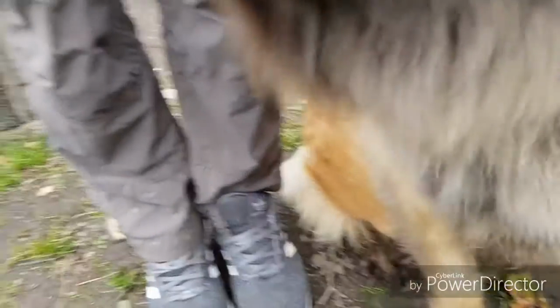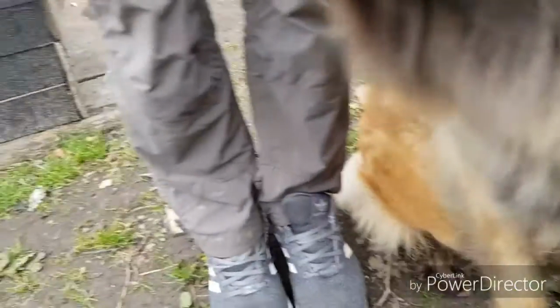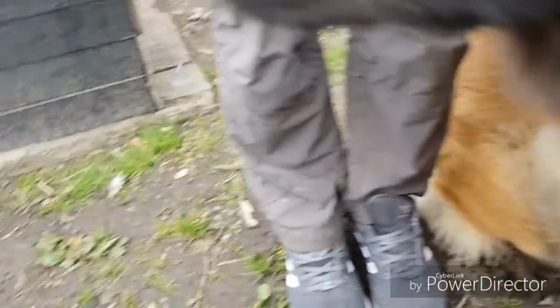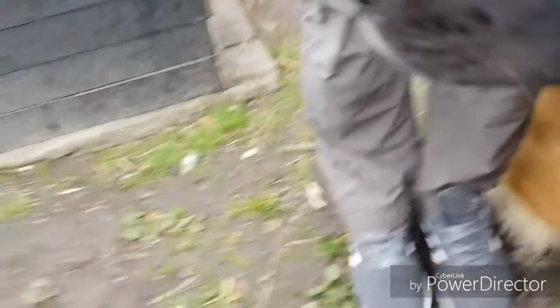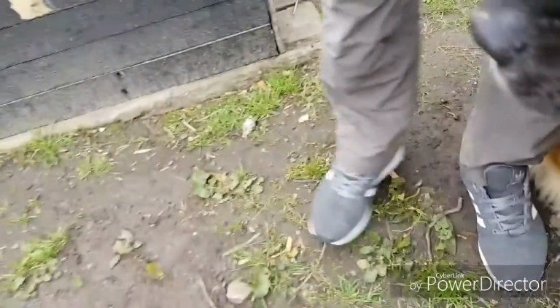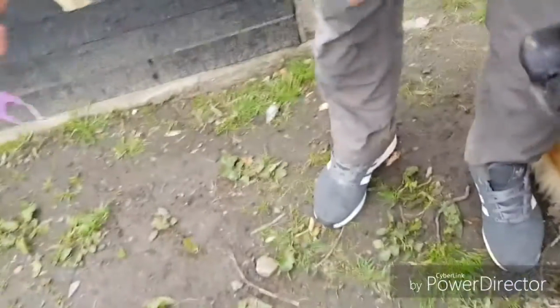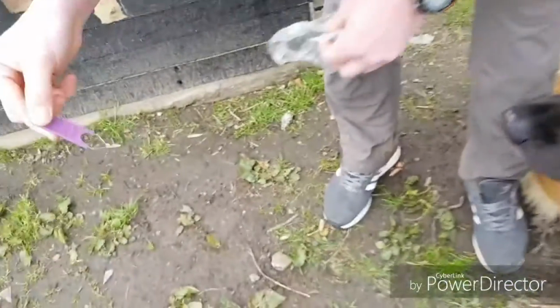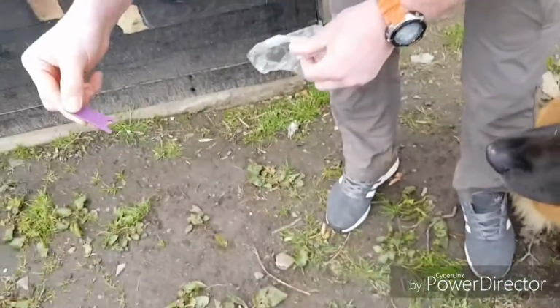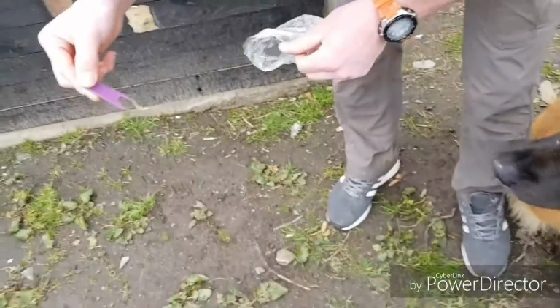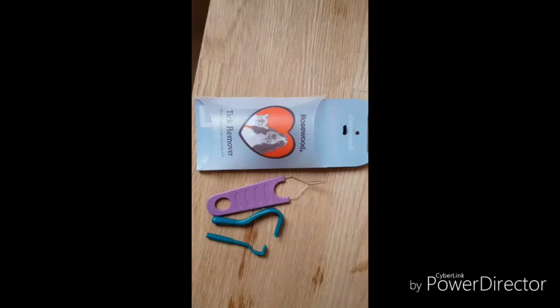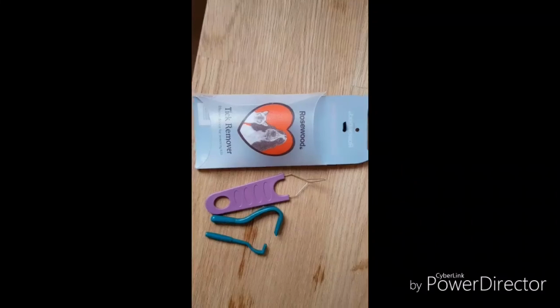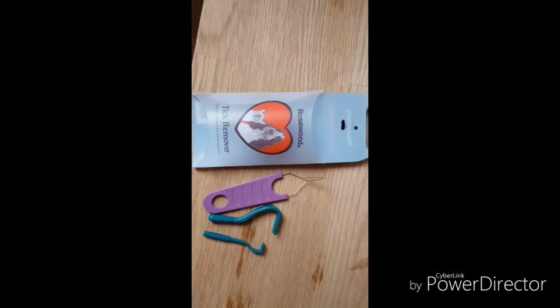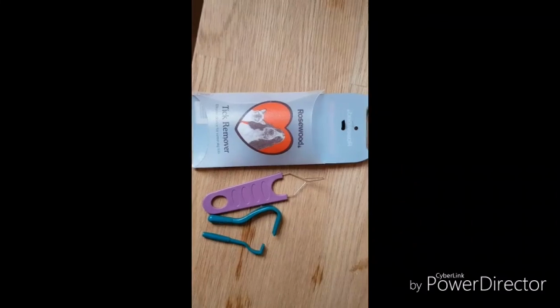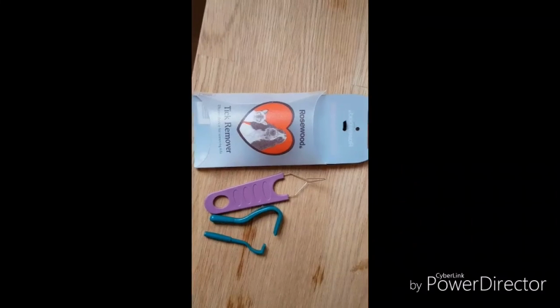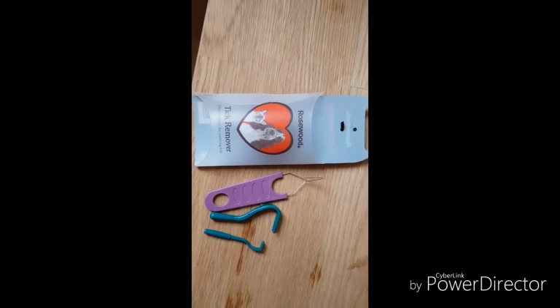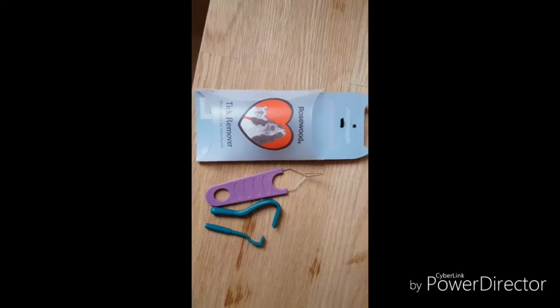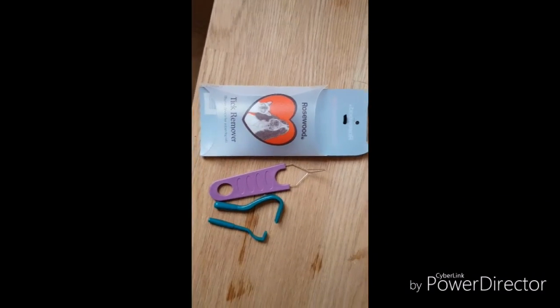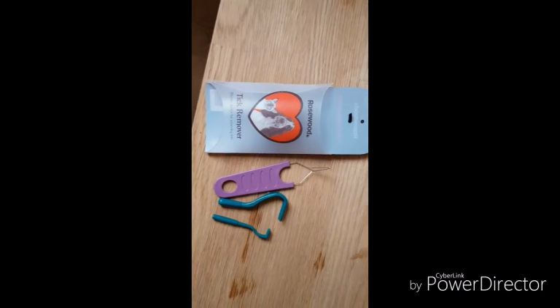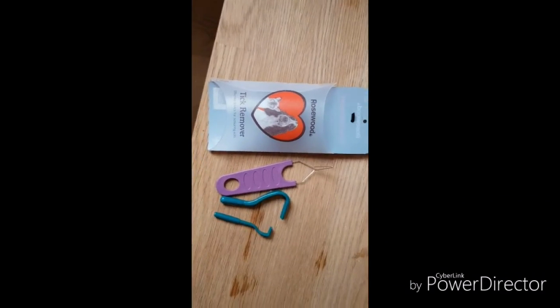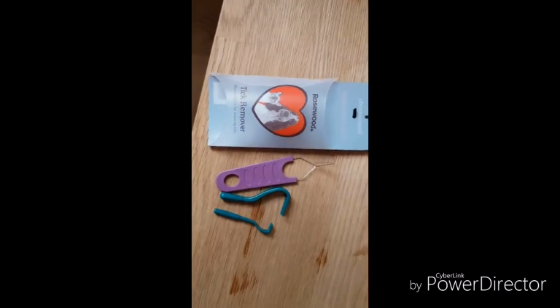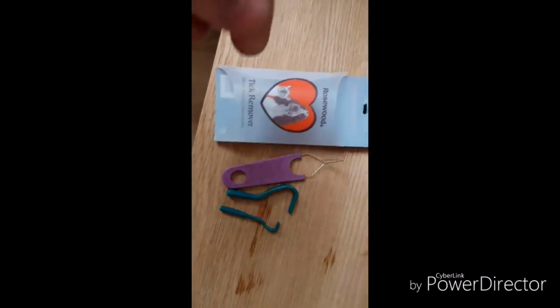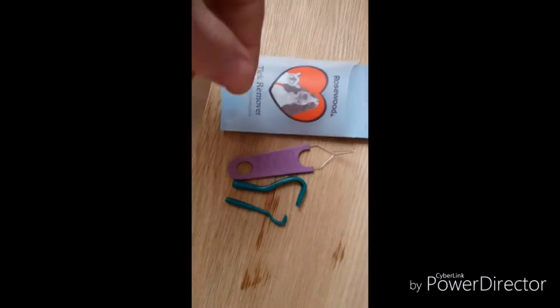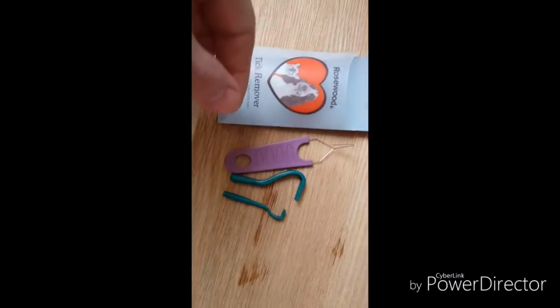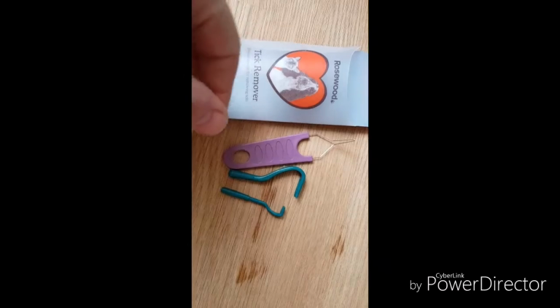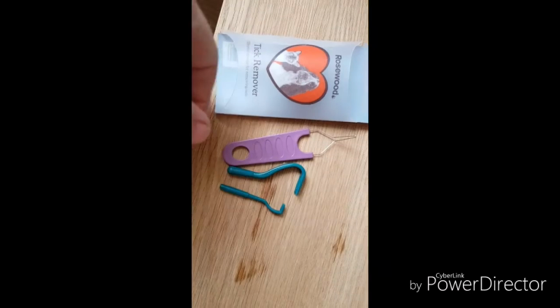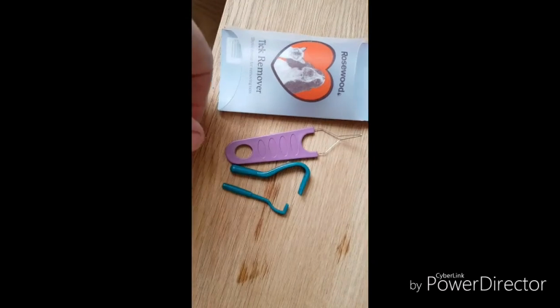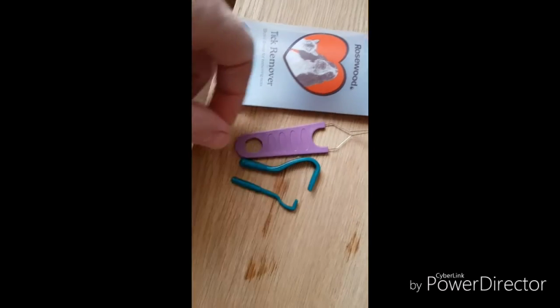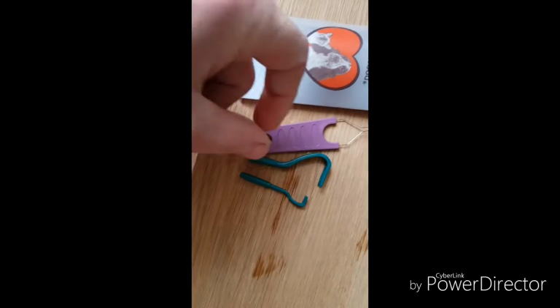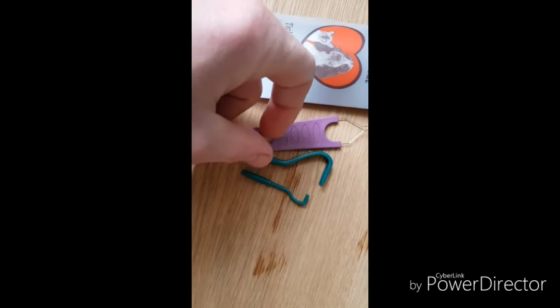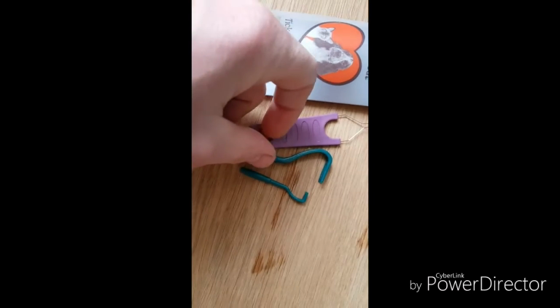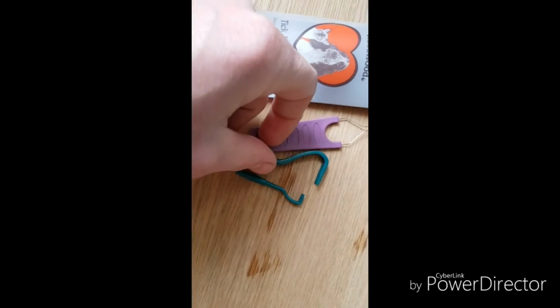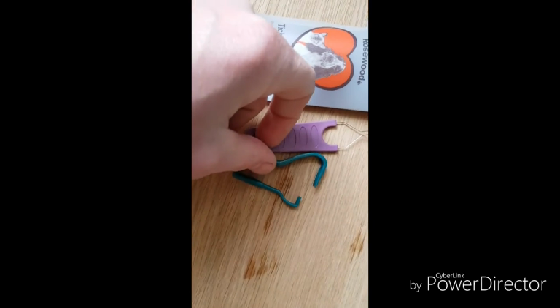These are the items I got — three items.